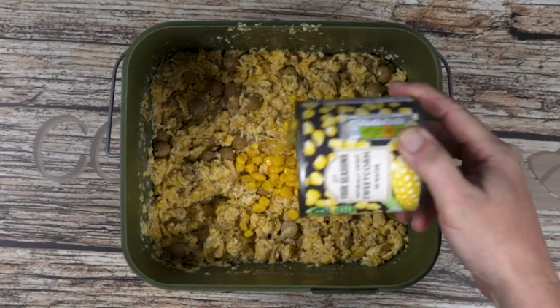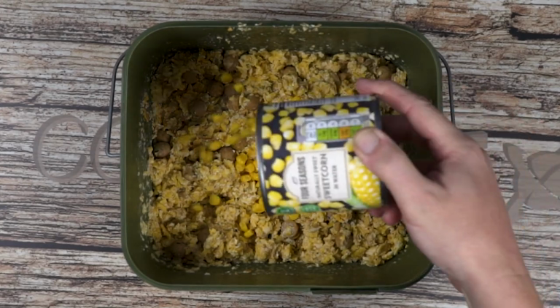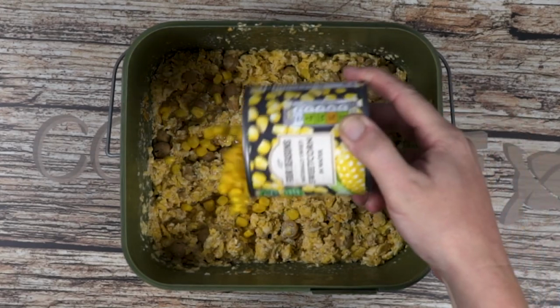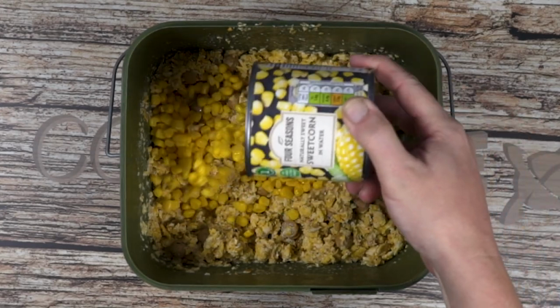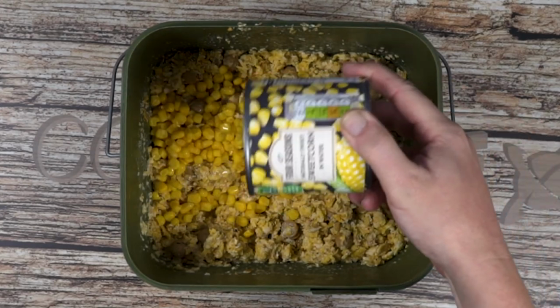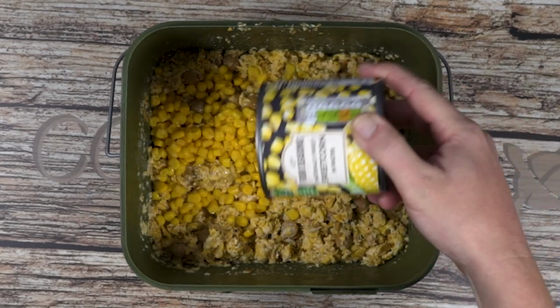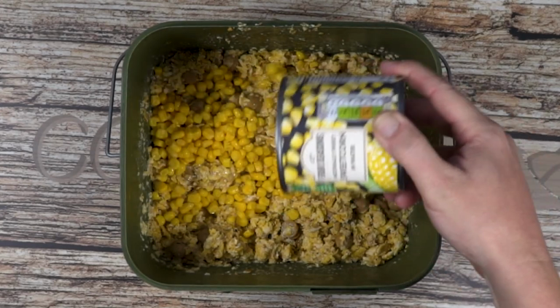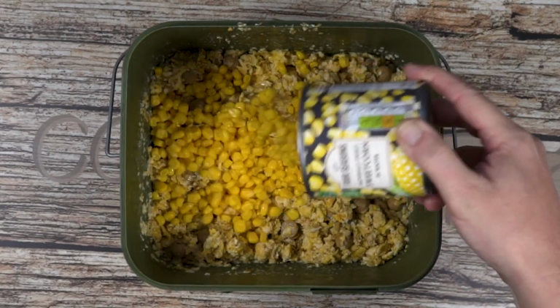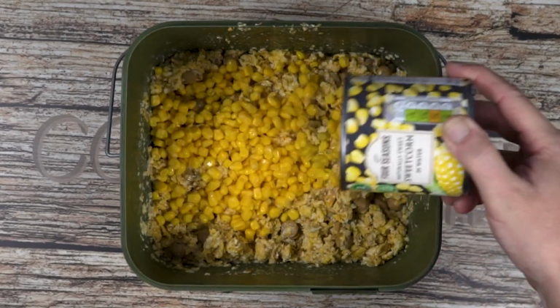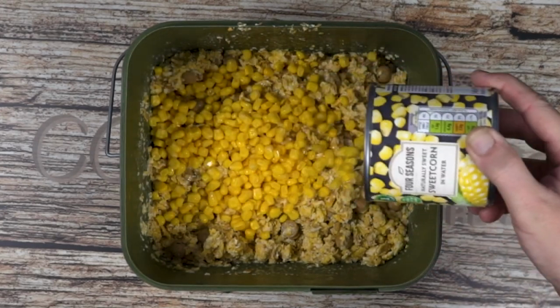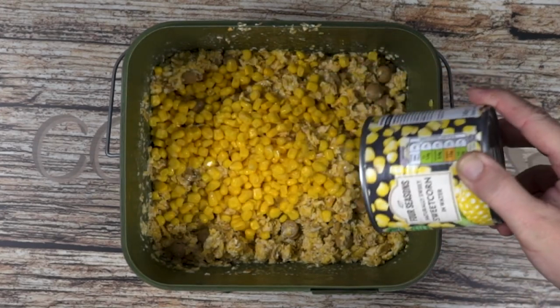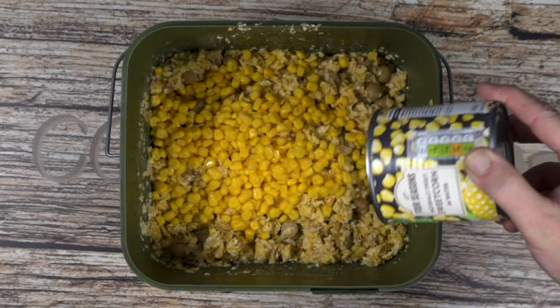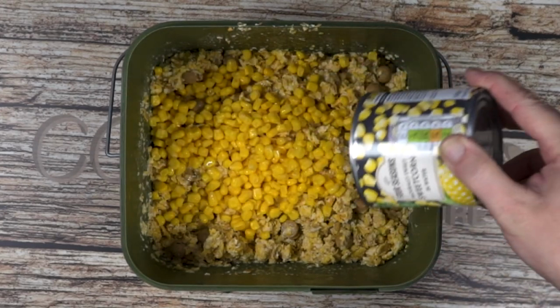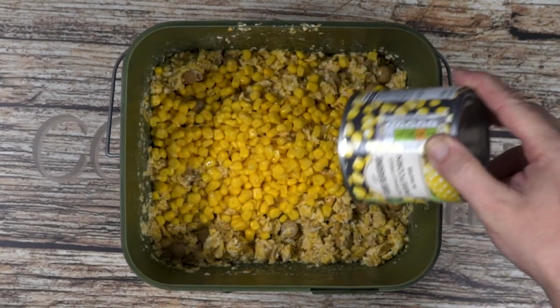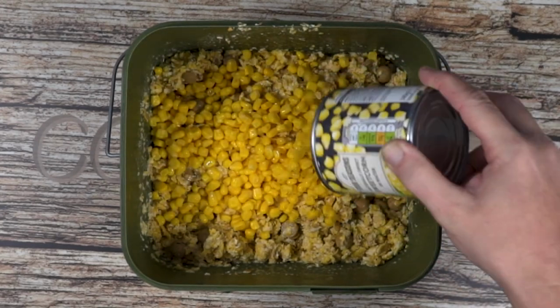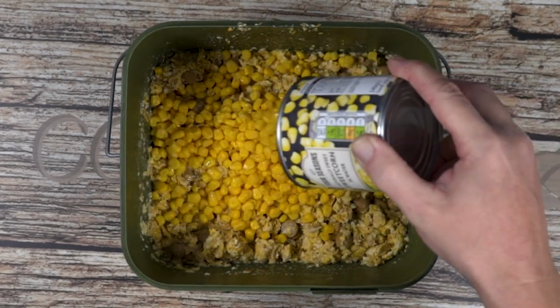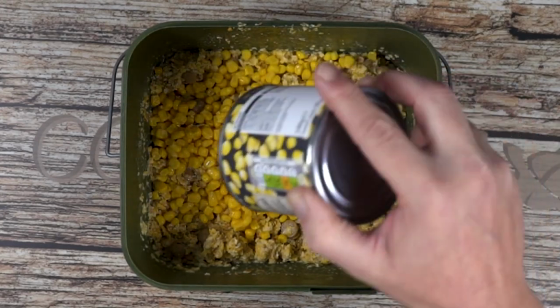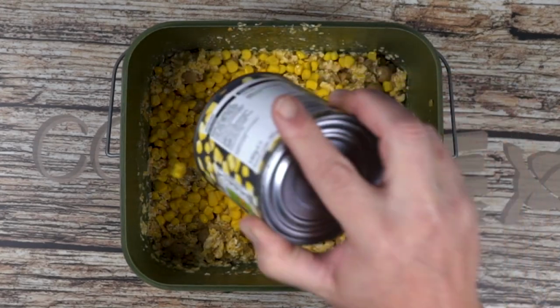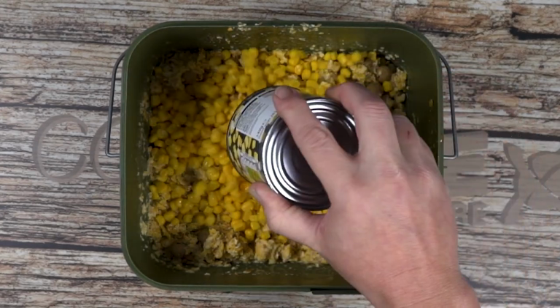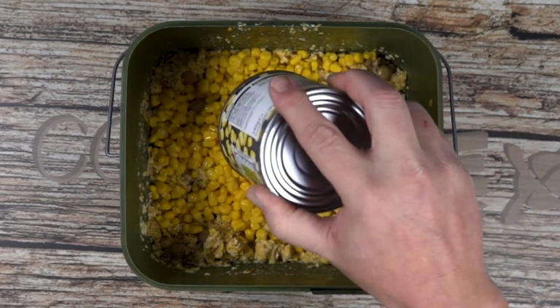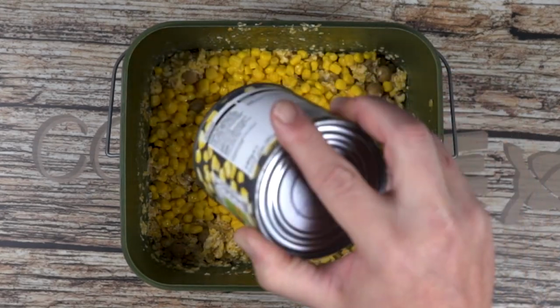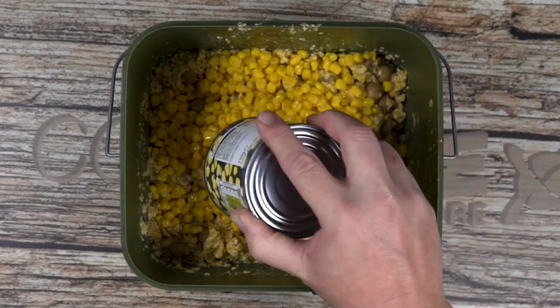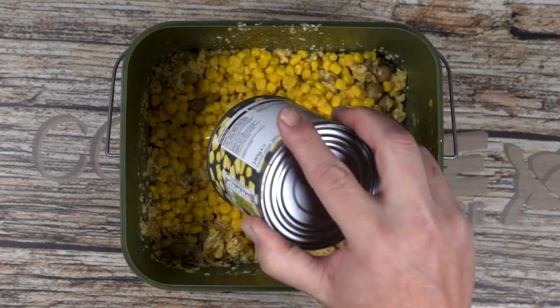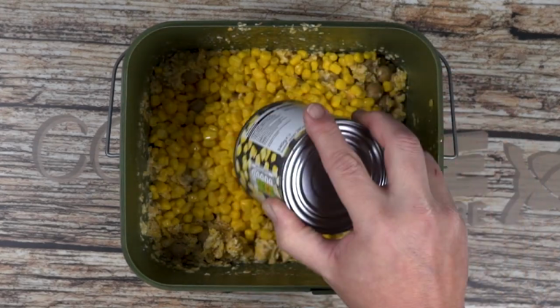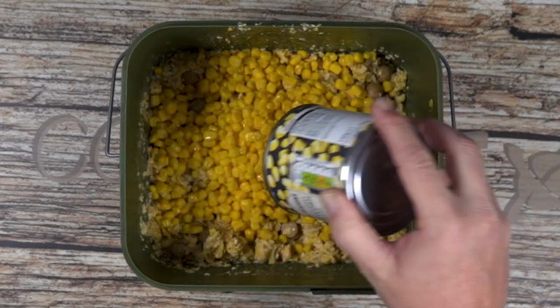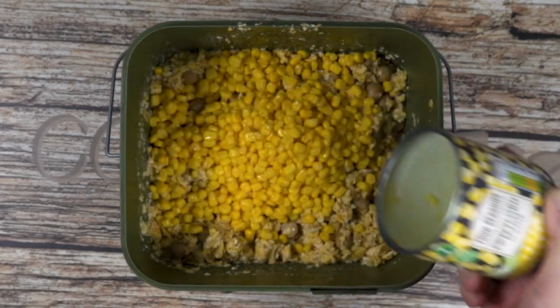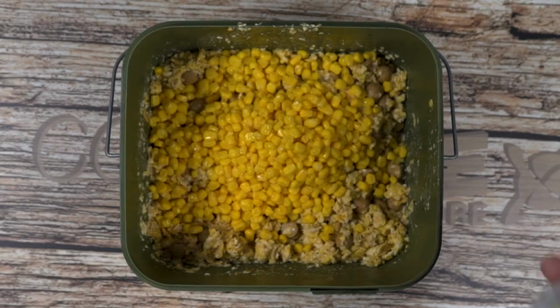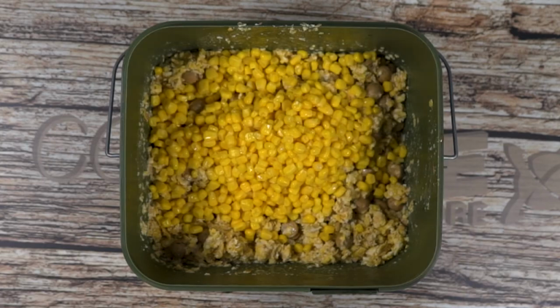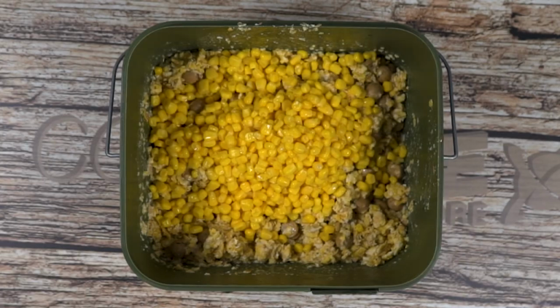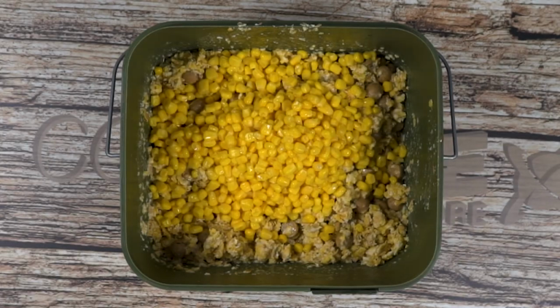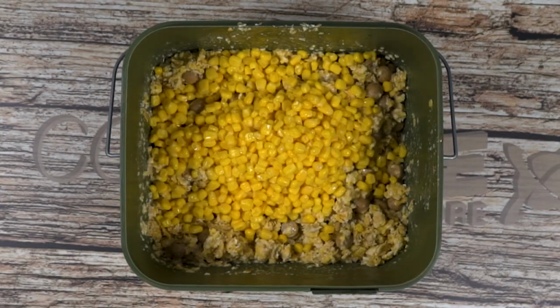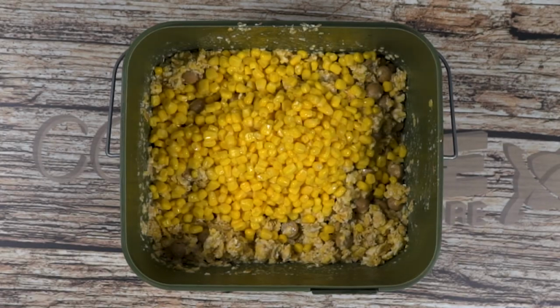Before spodding, add a good helping of corn to the mix — up to 50% if desired.